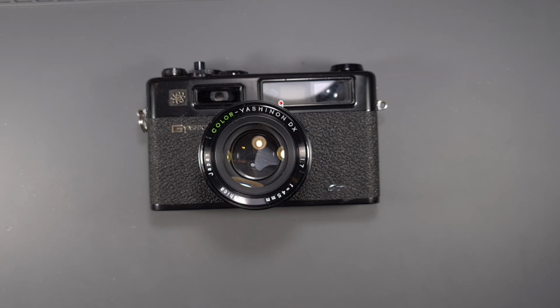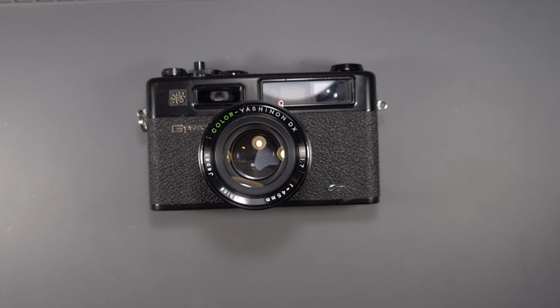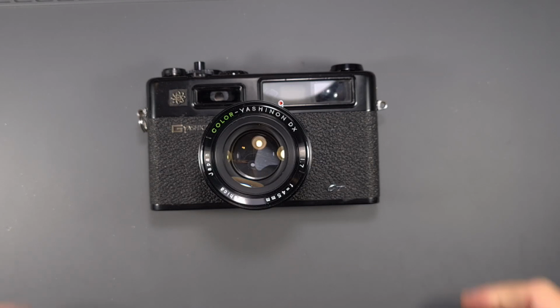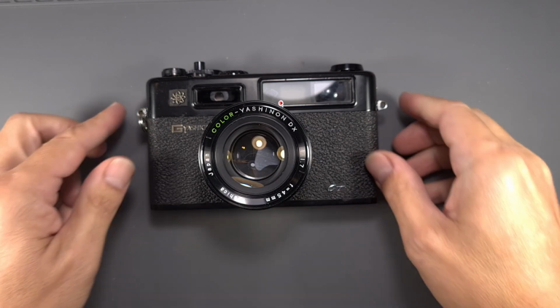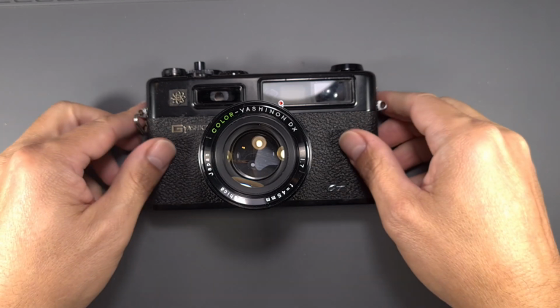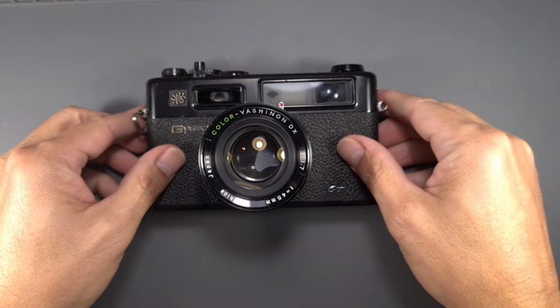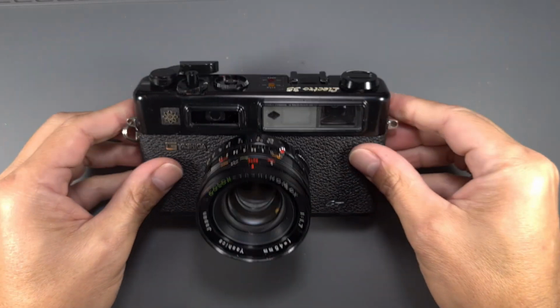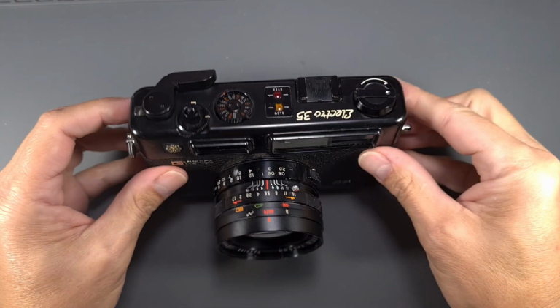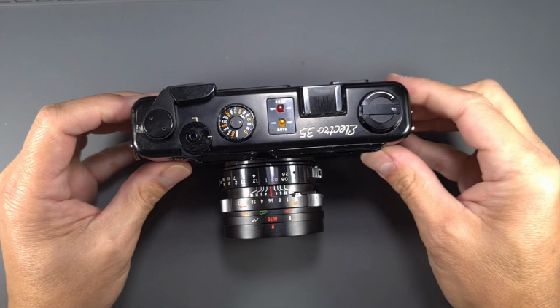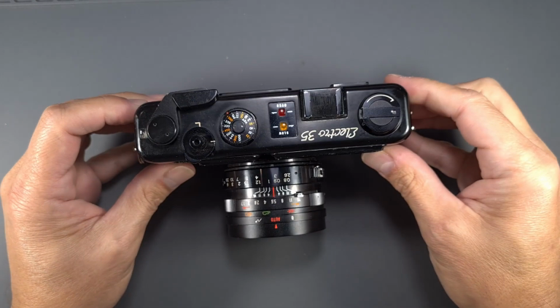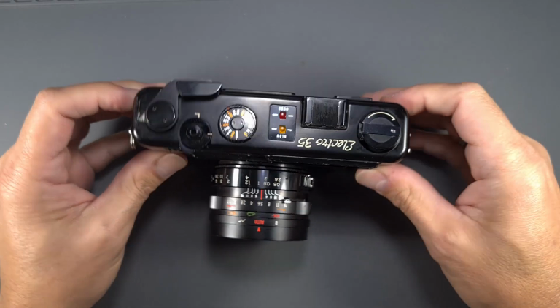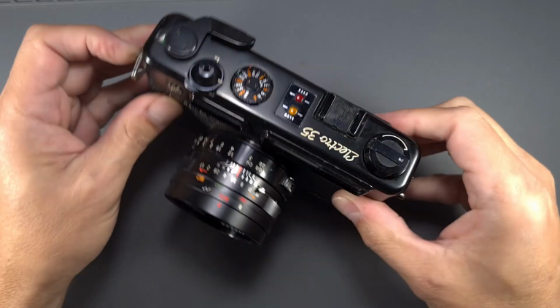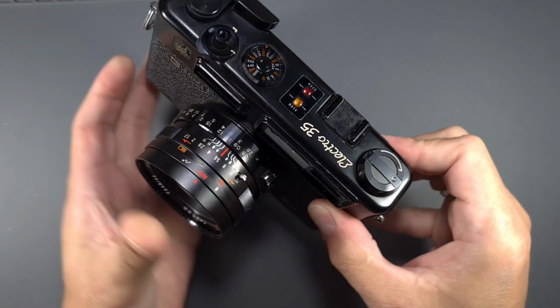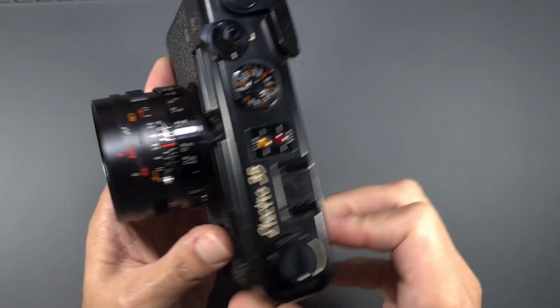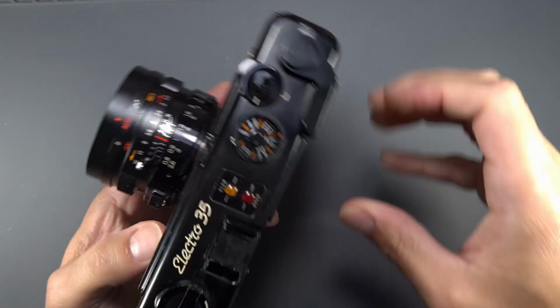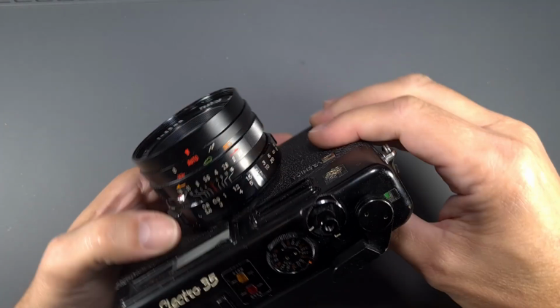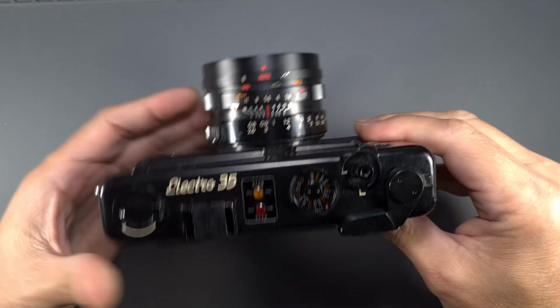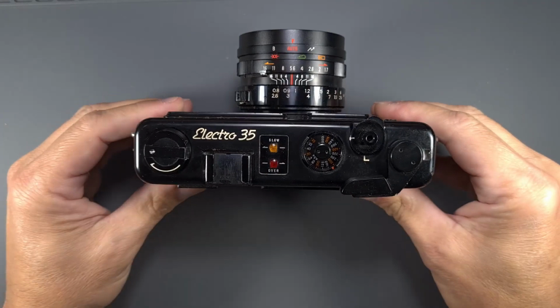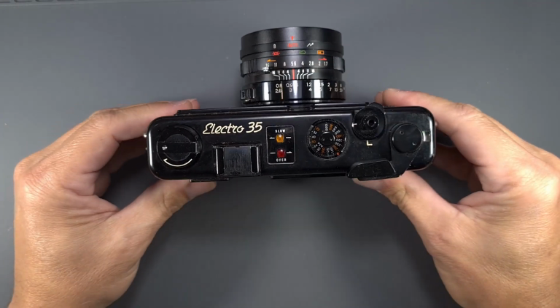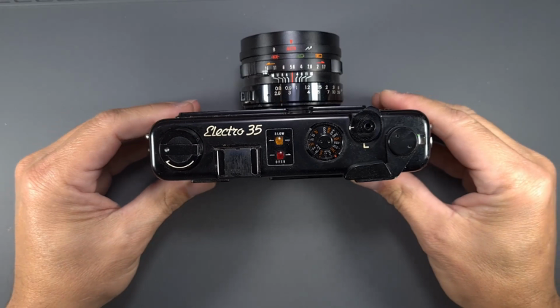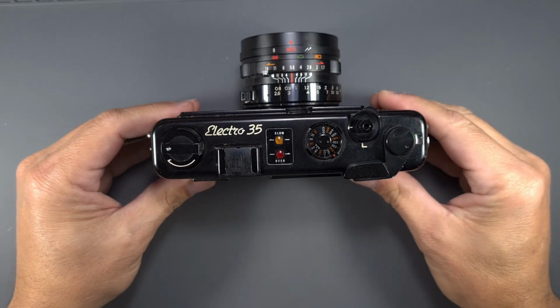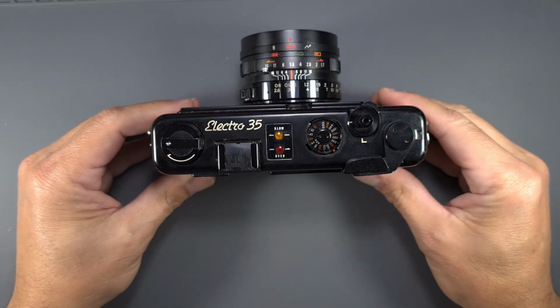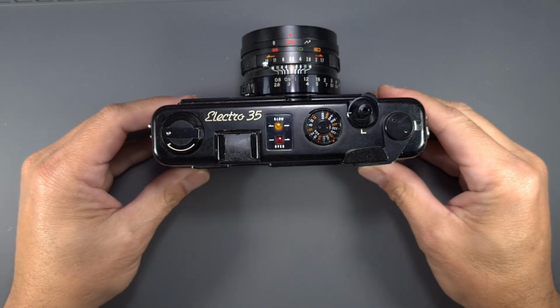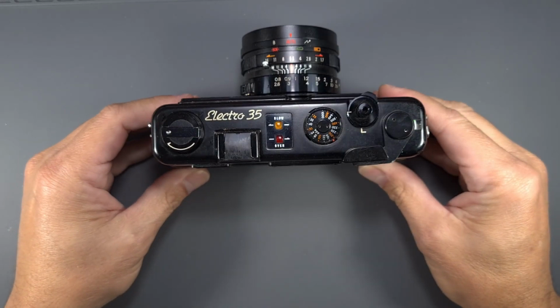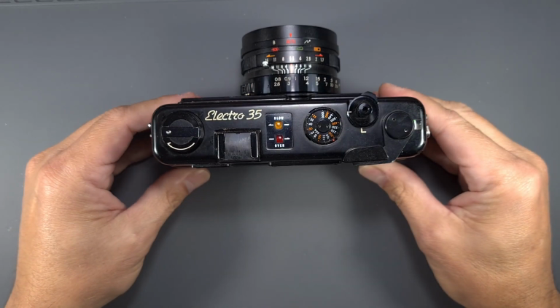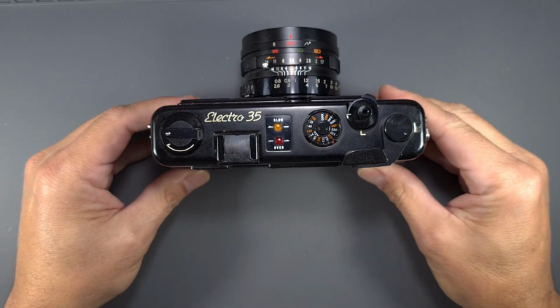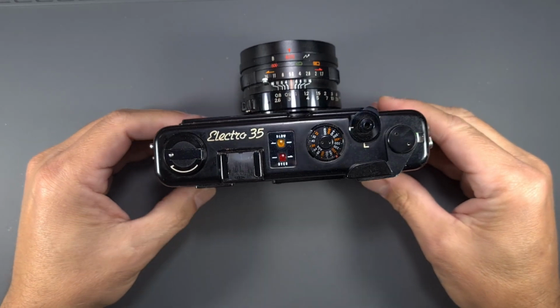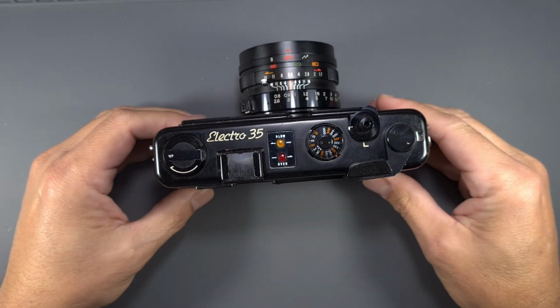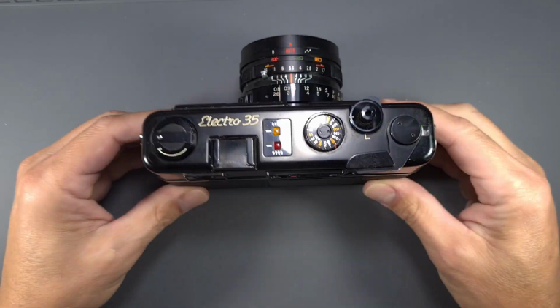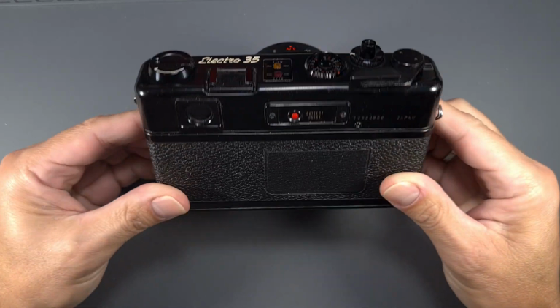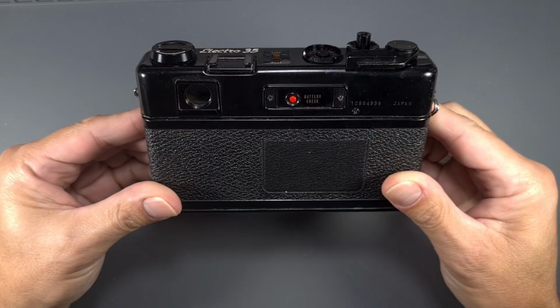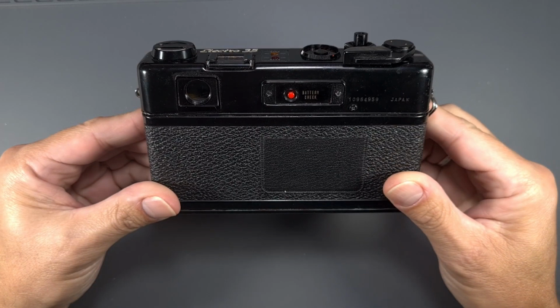Welcome back to our channel. In this video, we will remove the top cover, clean and adjust the rangefinder on a Yashica Electro 35.